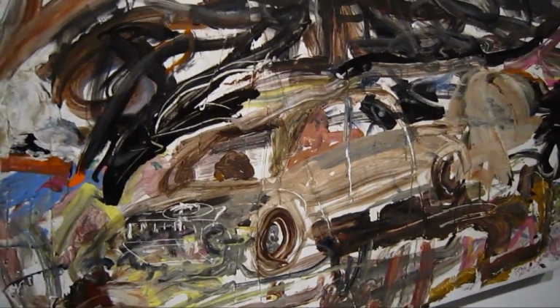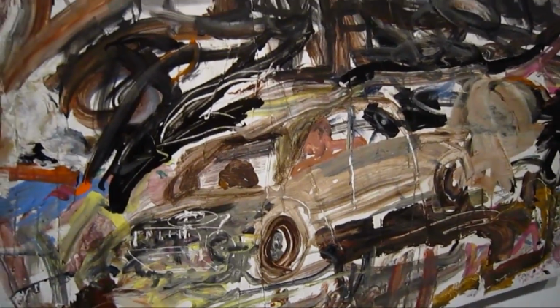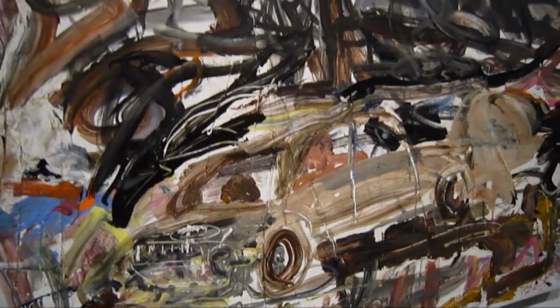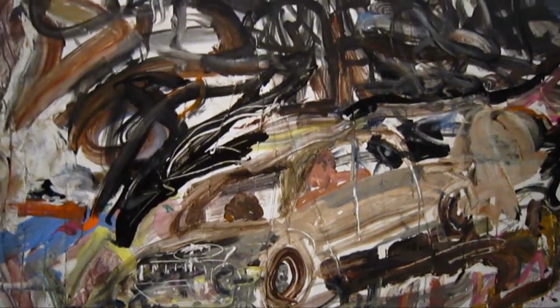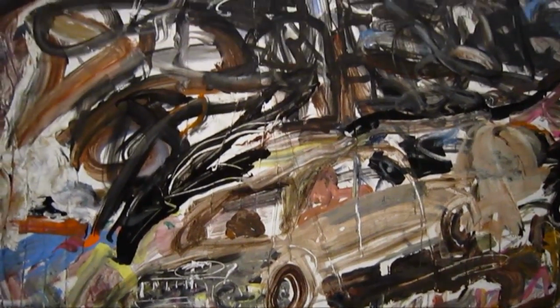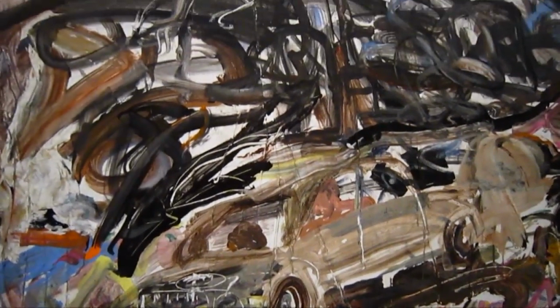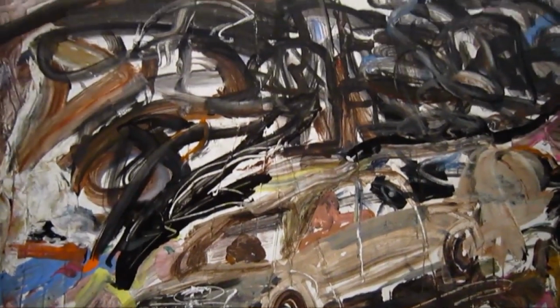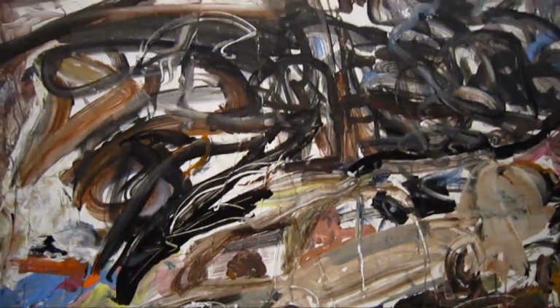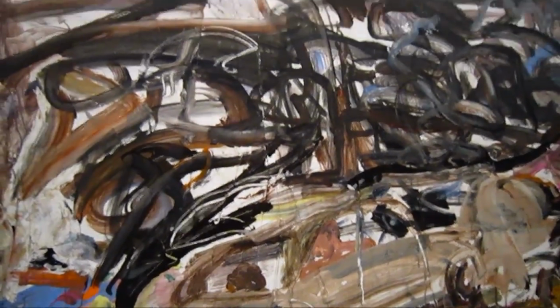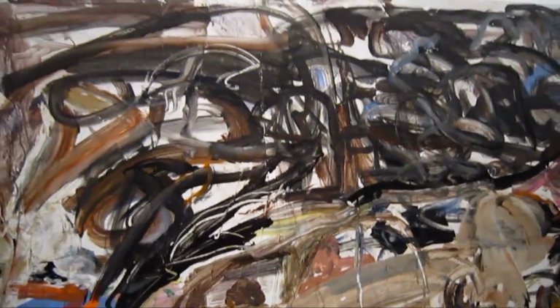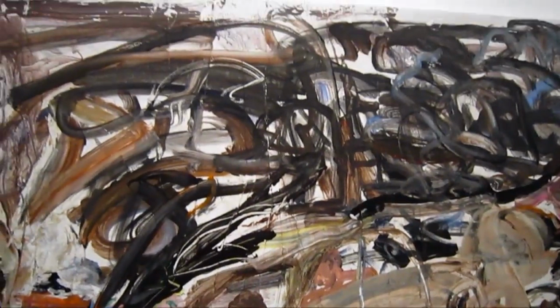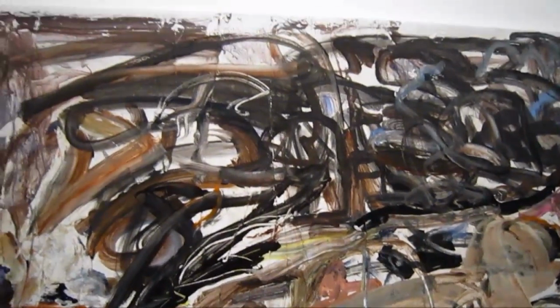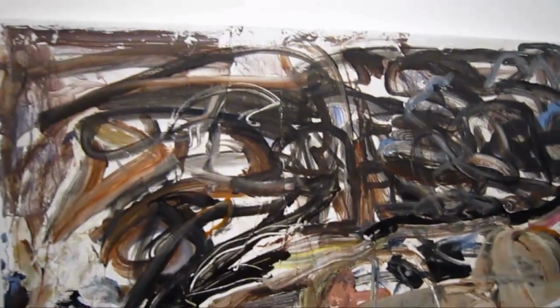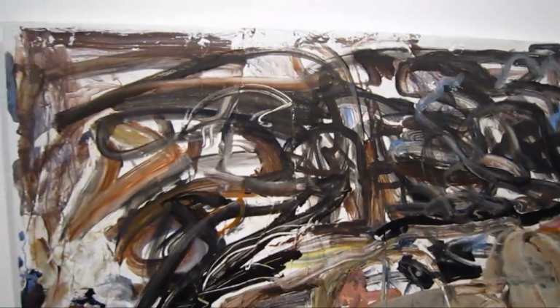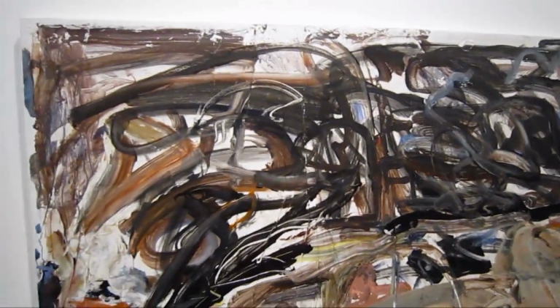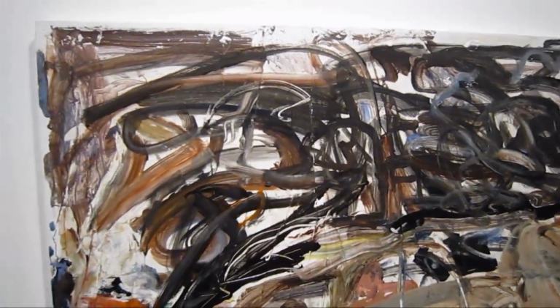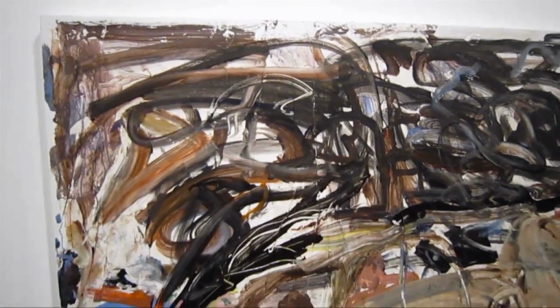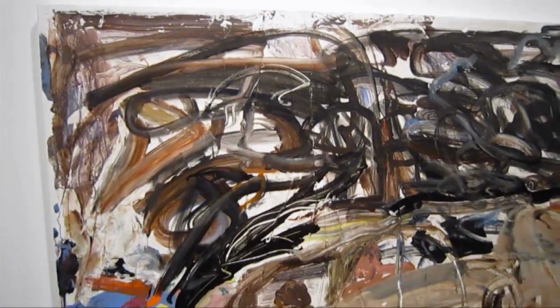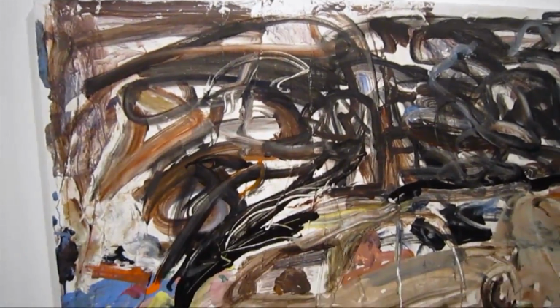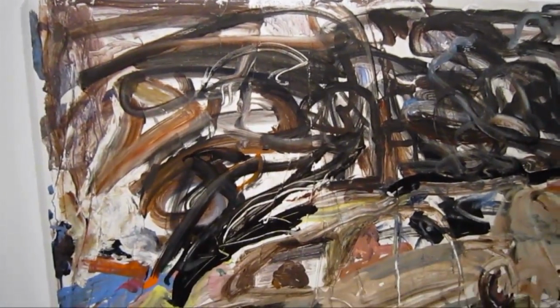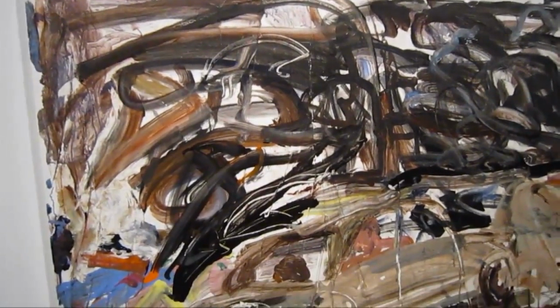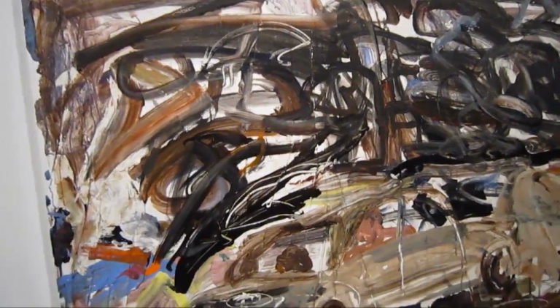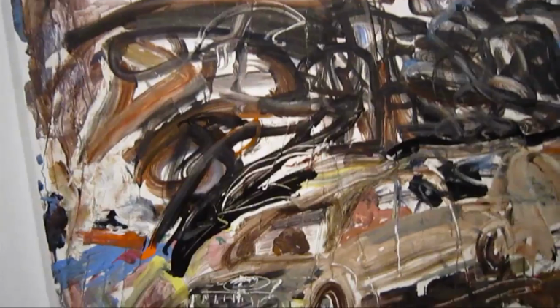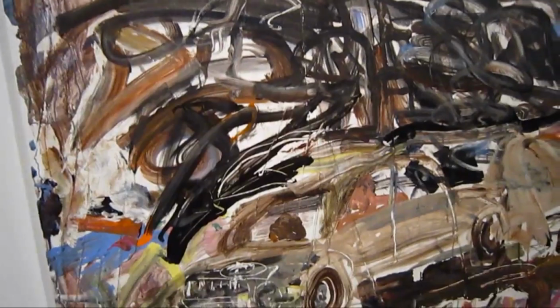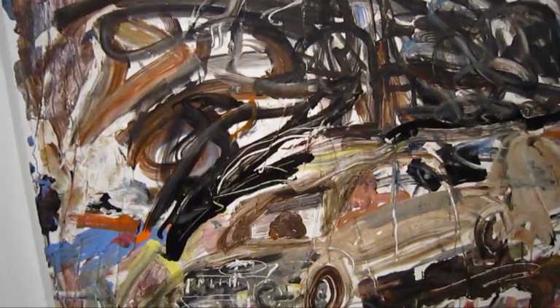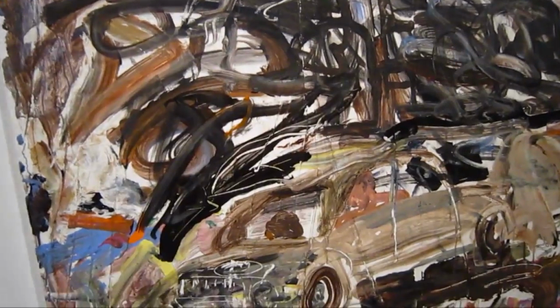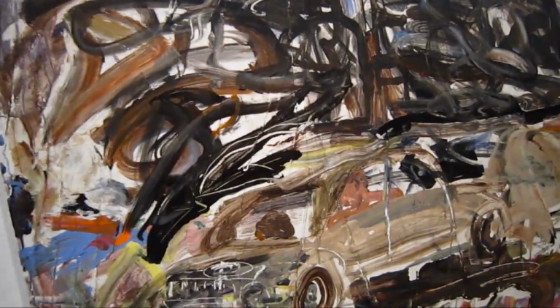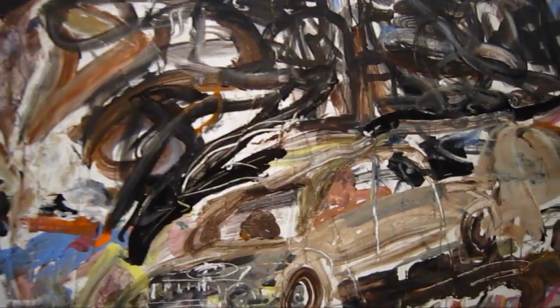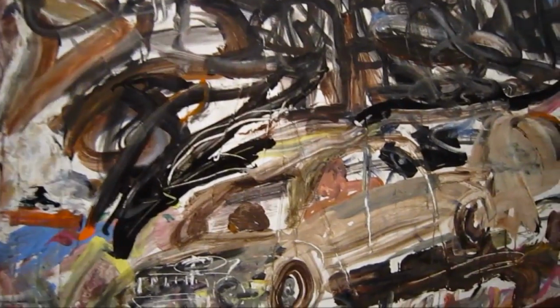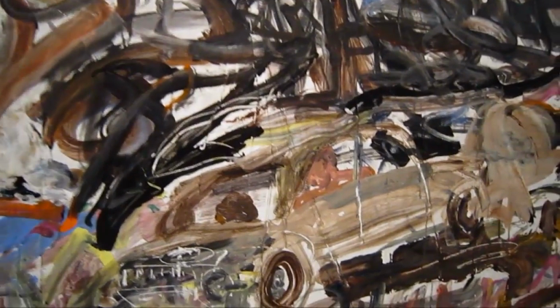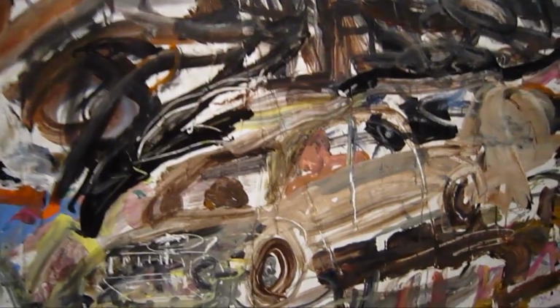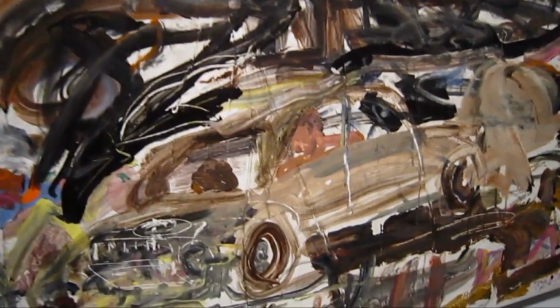This piece is called Nothing Real. It's acrylic on linen, 36 by 48.